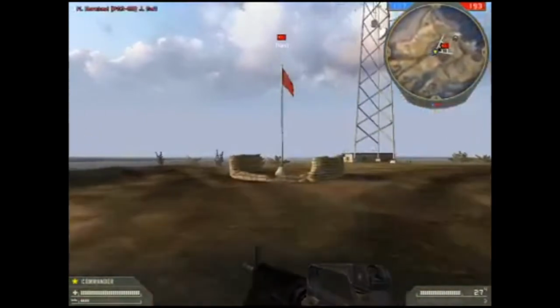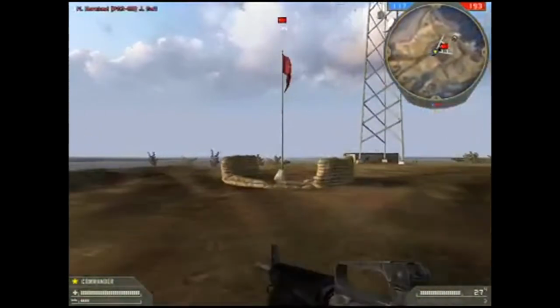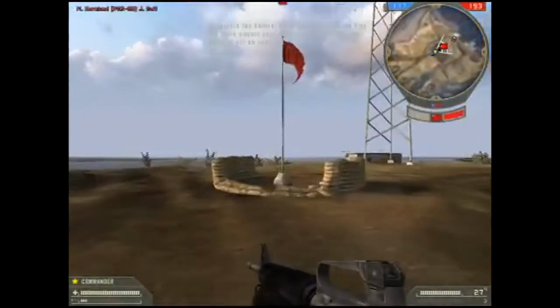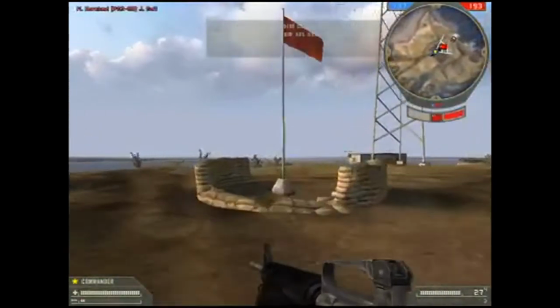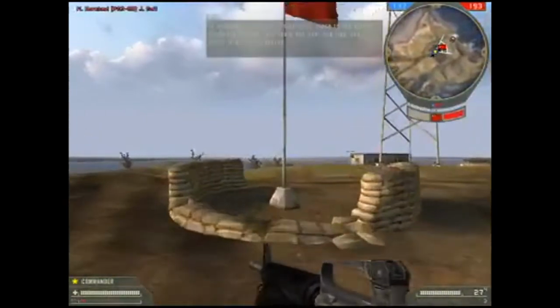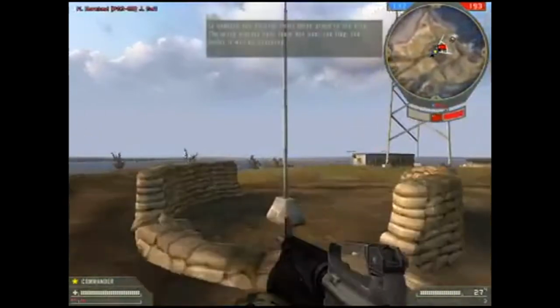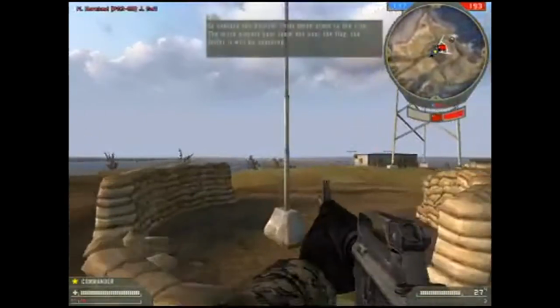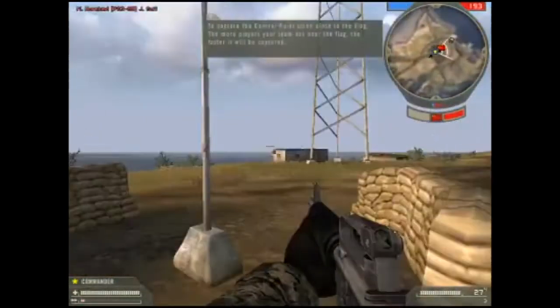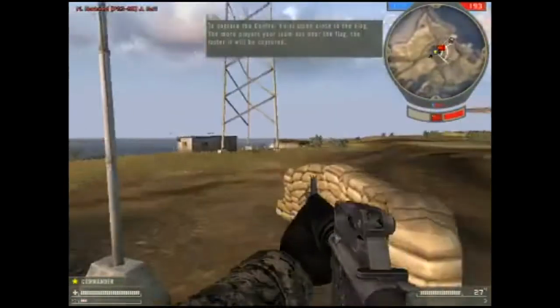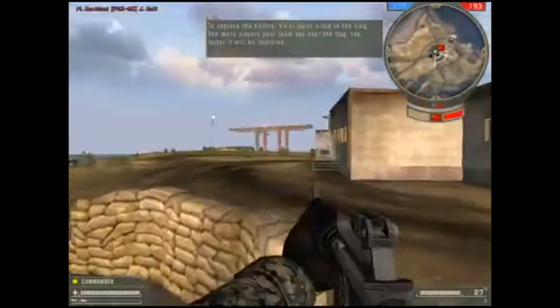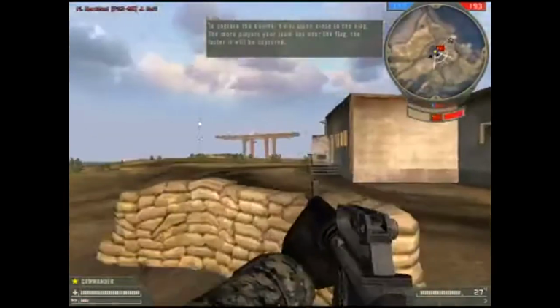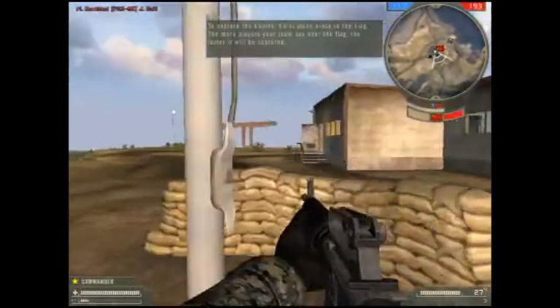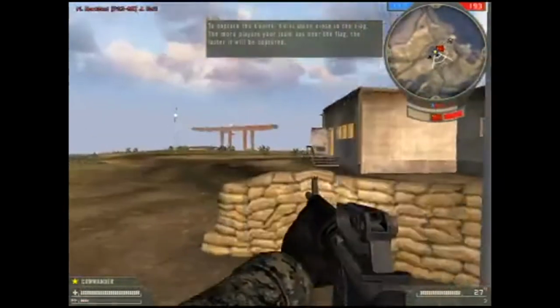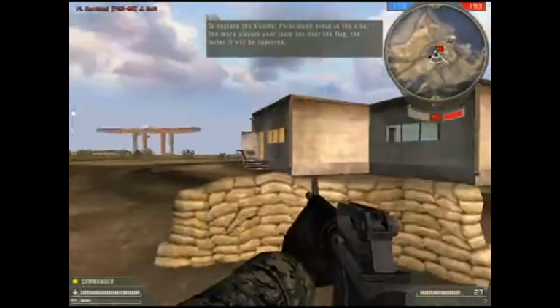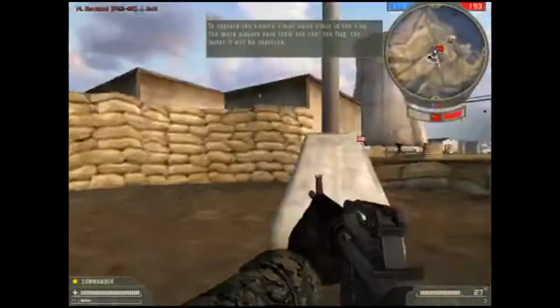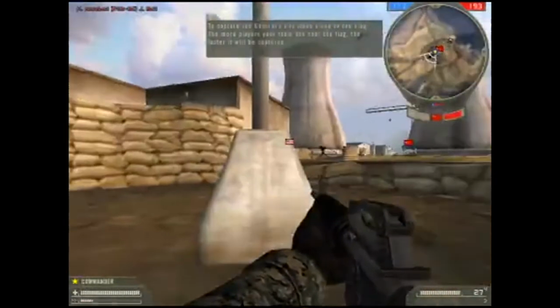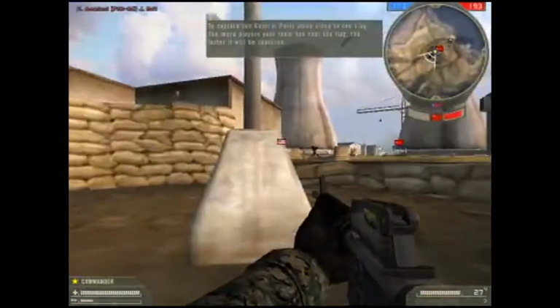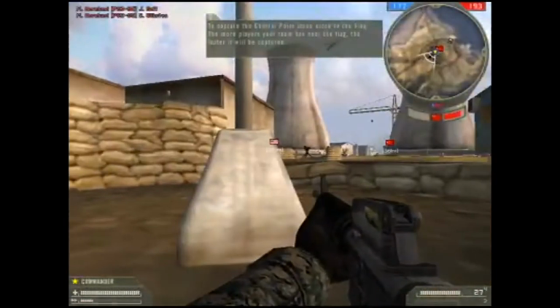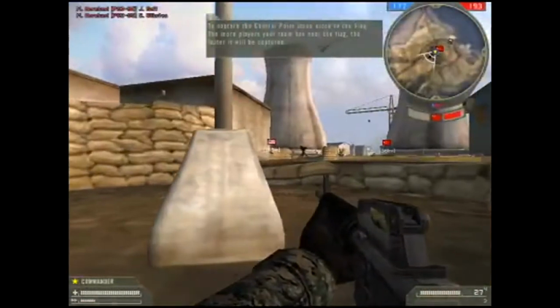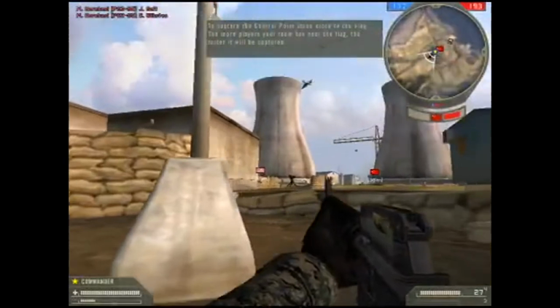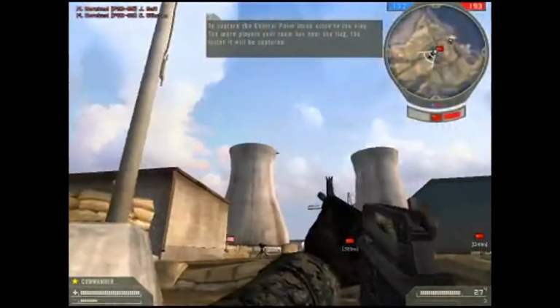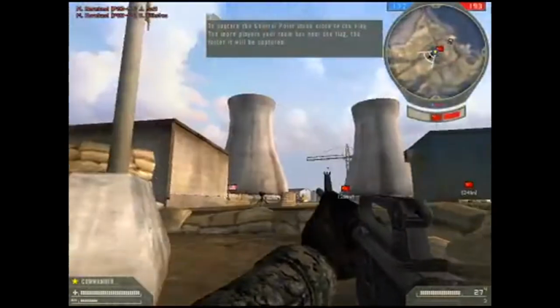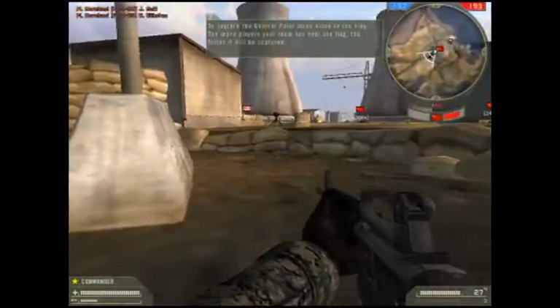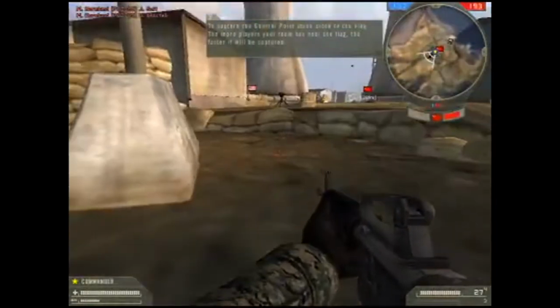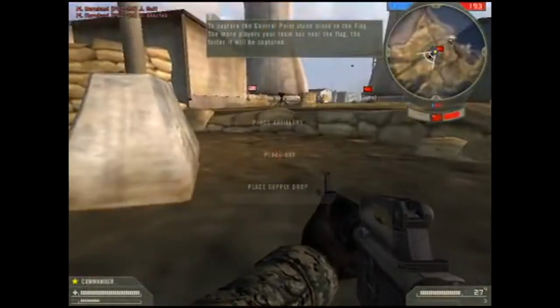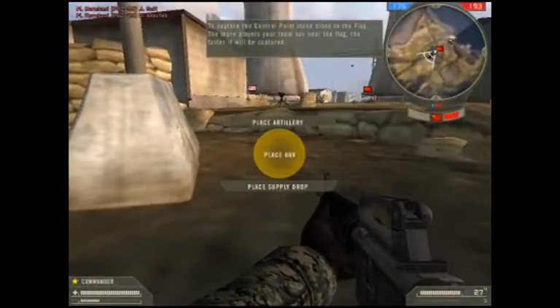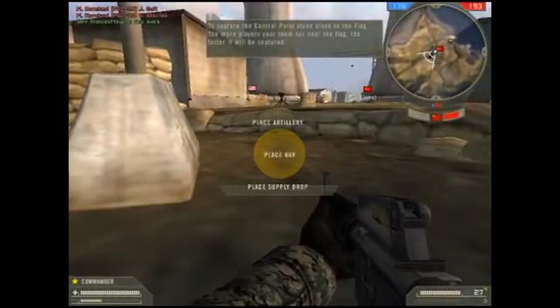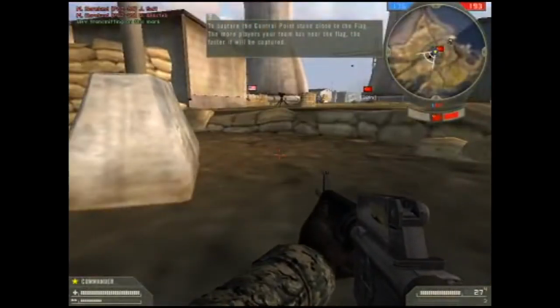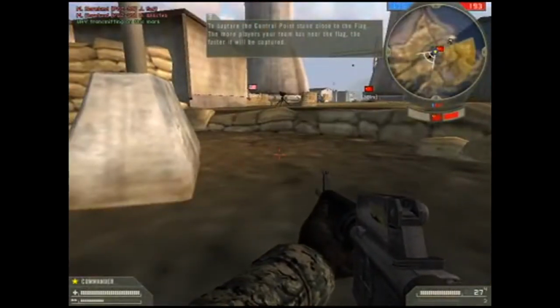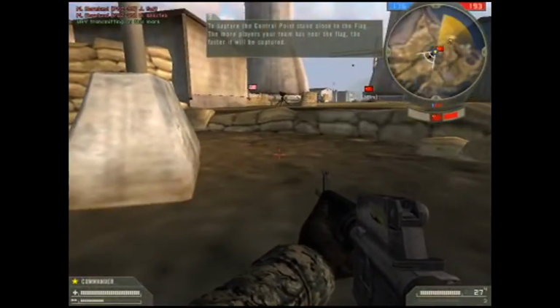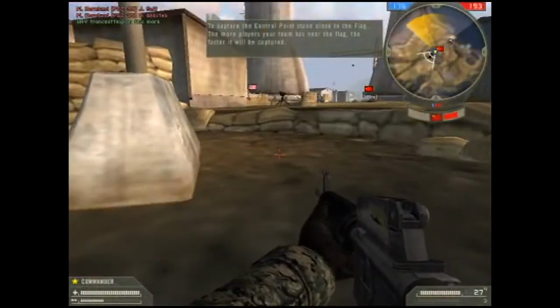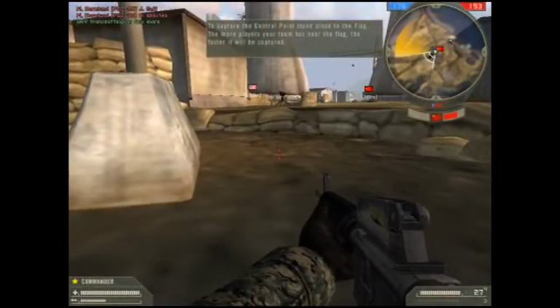To capture the control point, stand close to the flag. The more players your team has near the flag, the faster it will be captured.